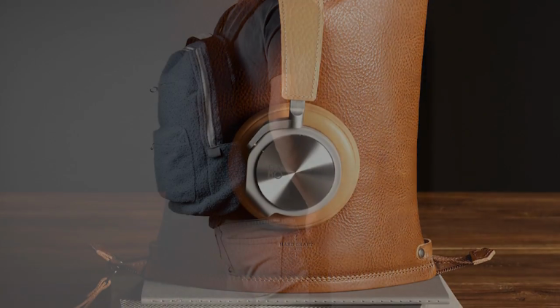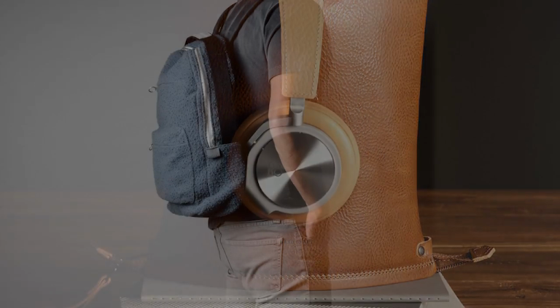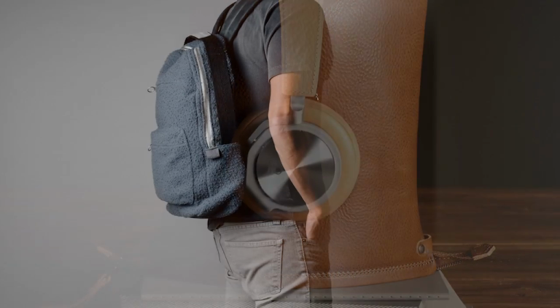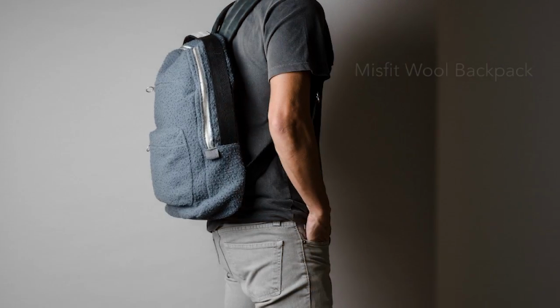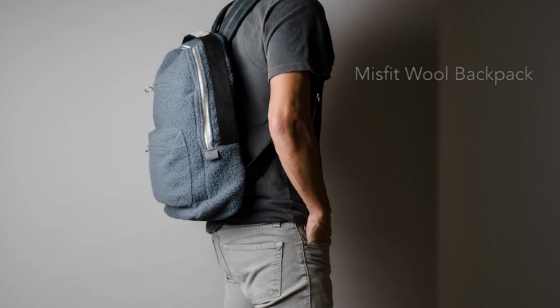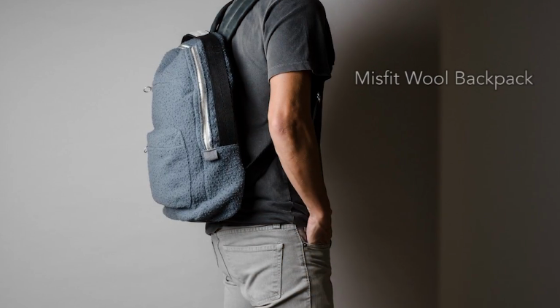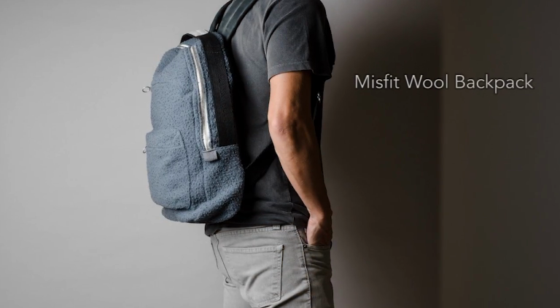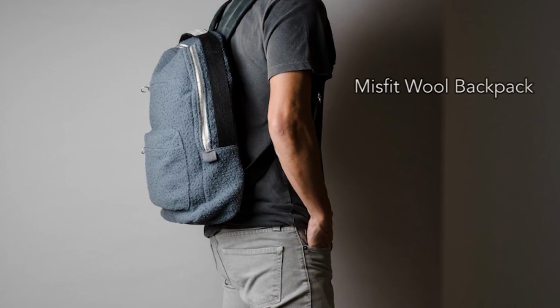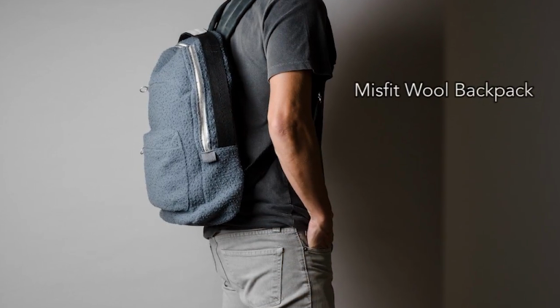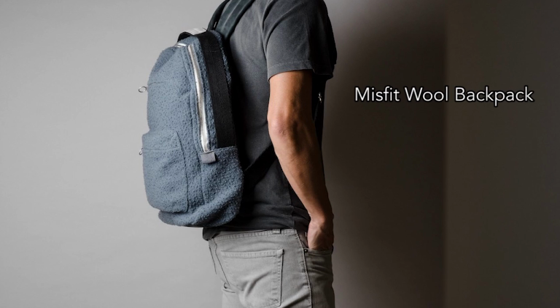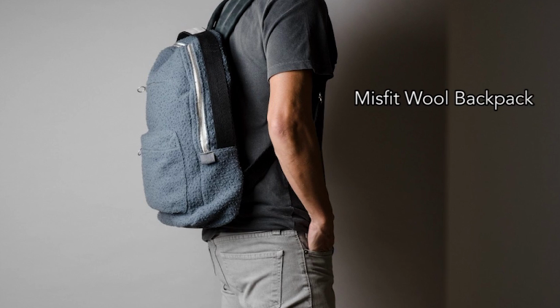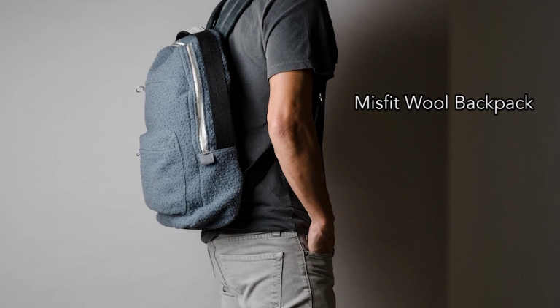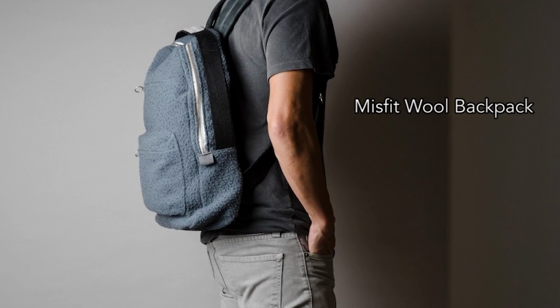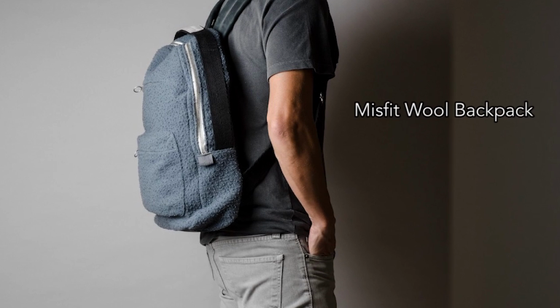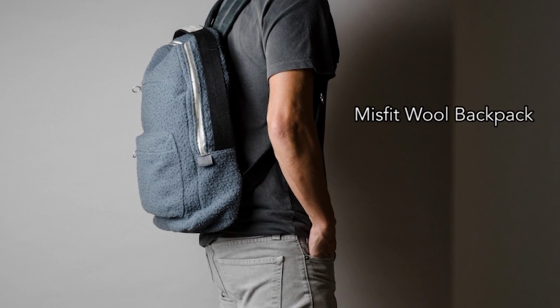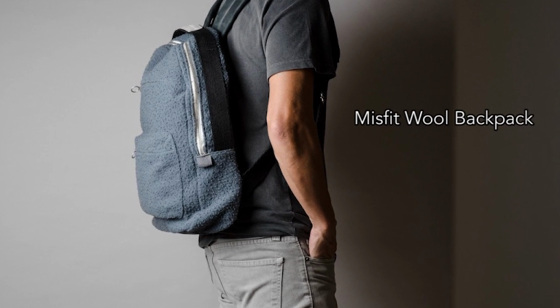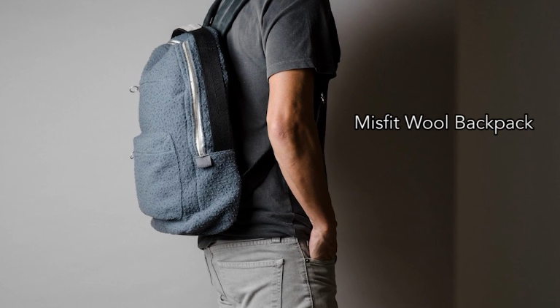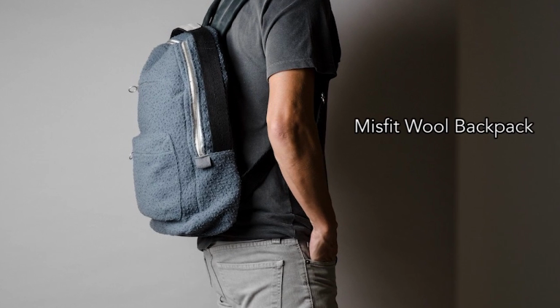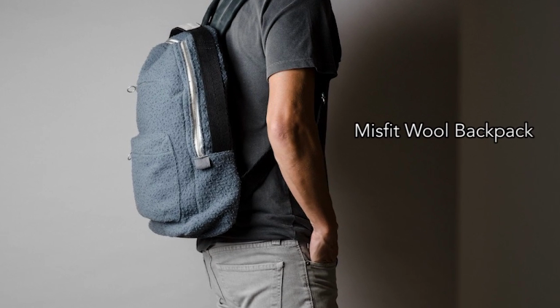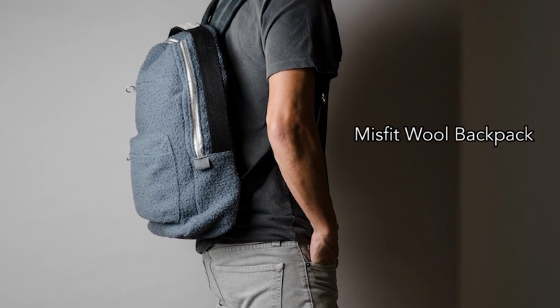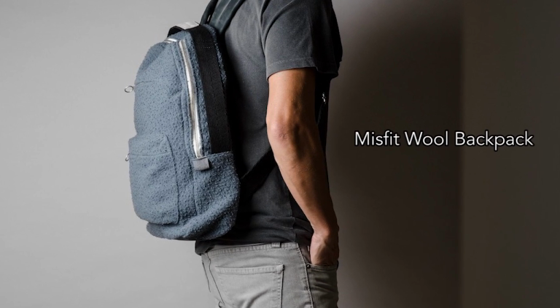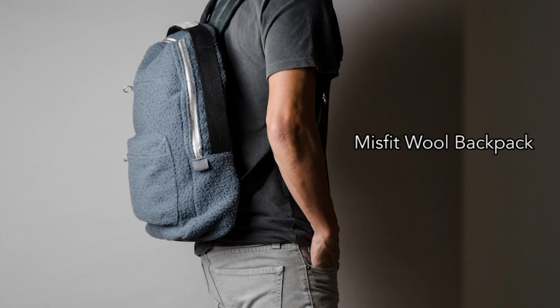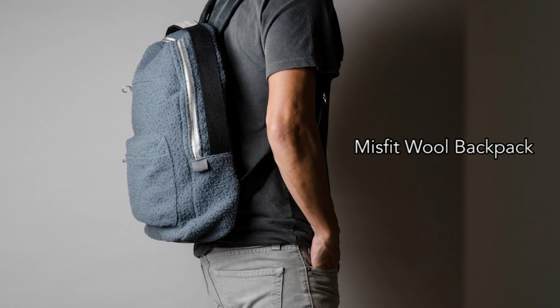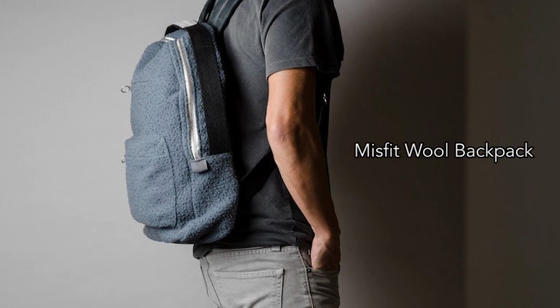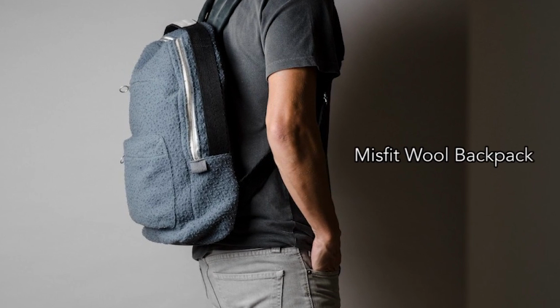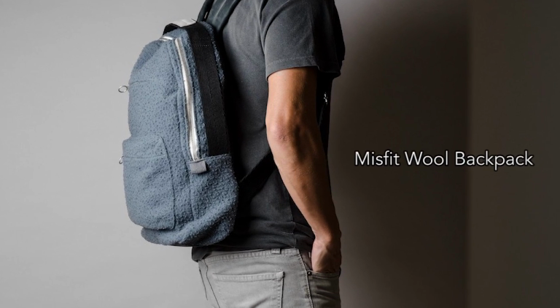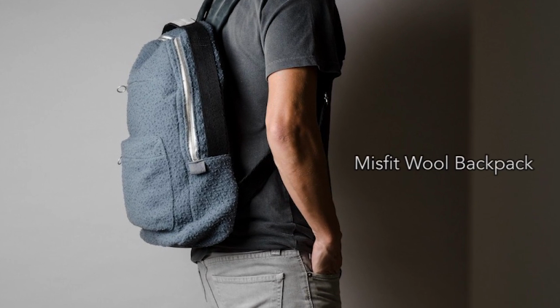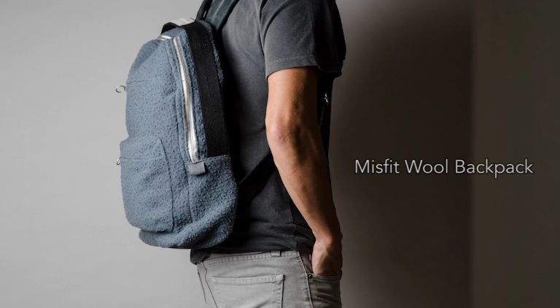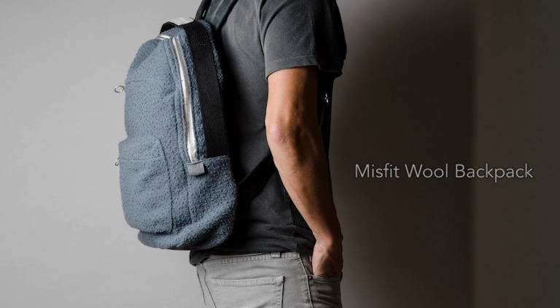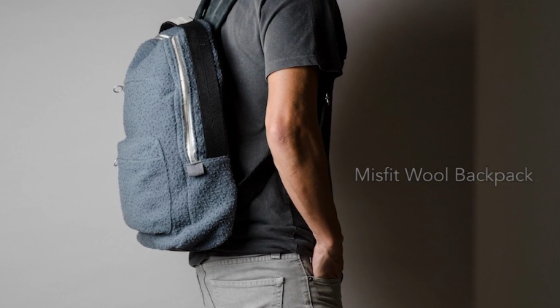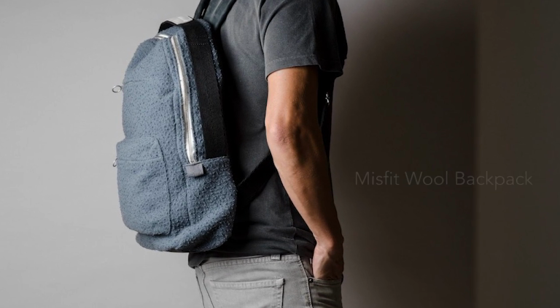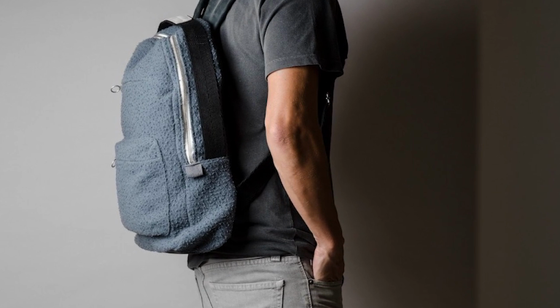Next is the Misfit Wool Backpack, a durable and unique take on the age-old design of backpacks.